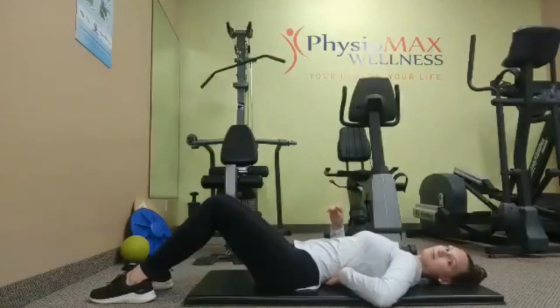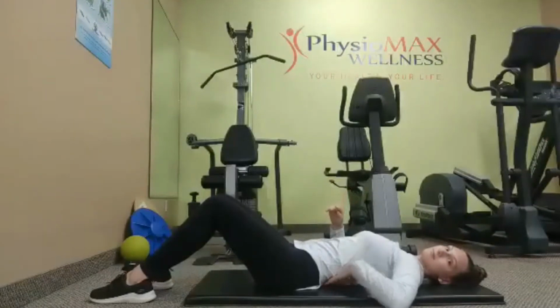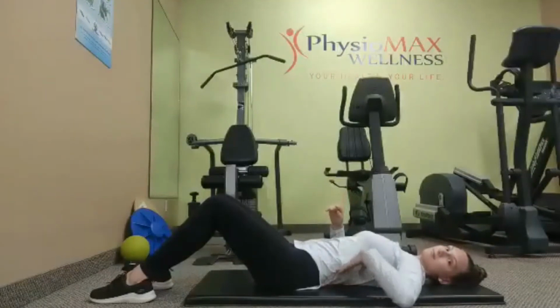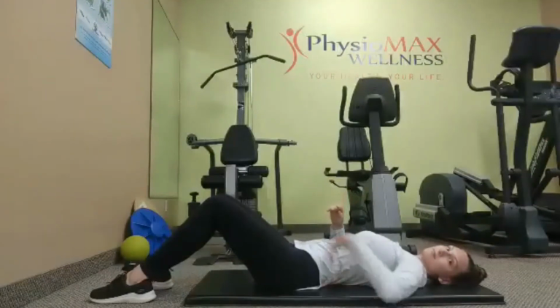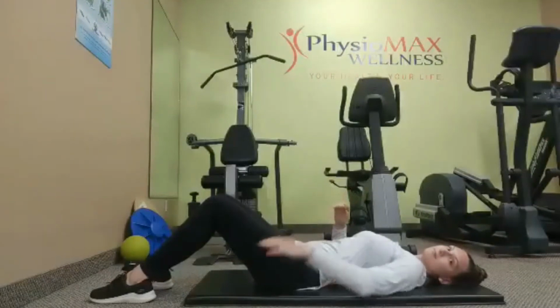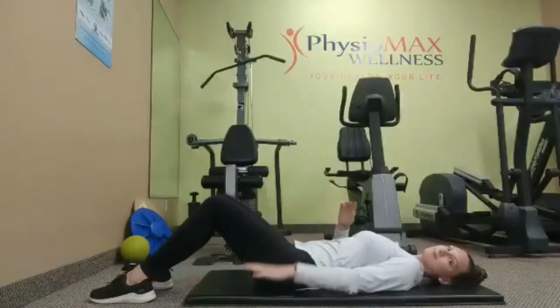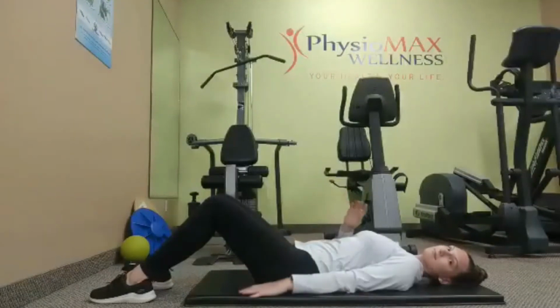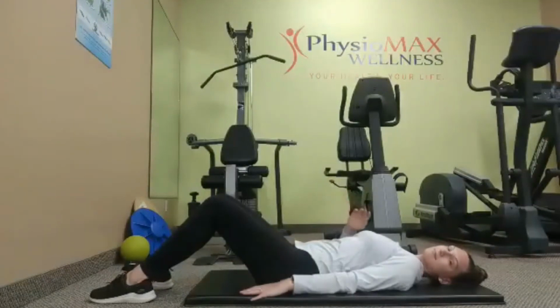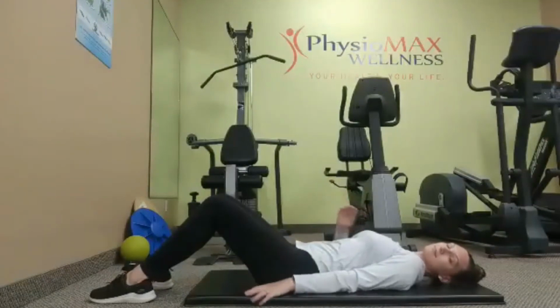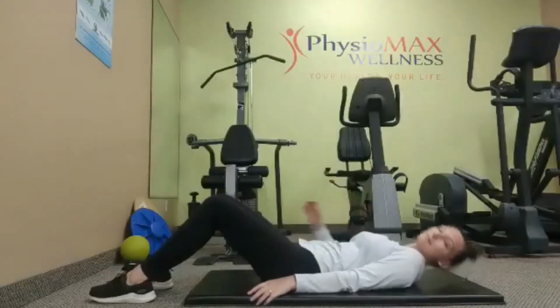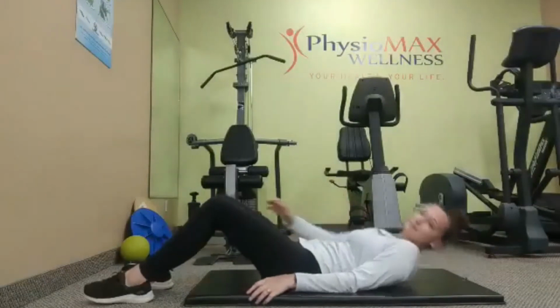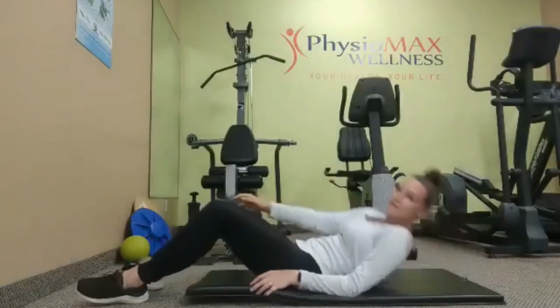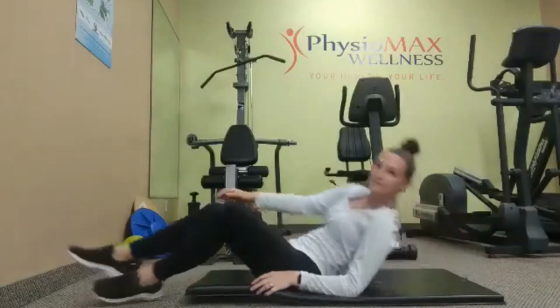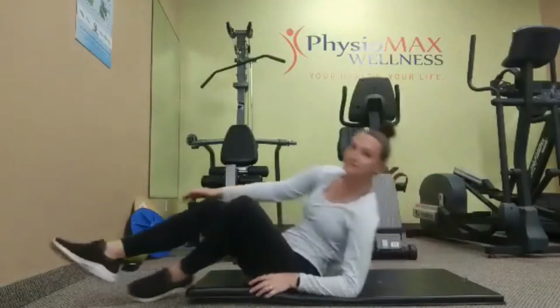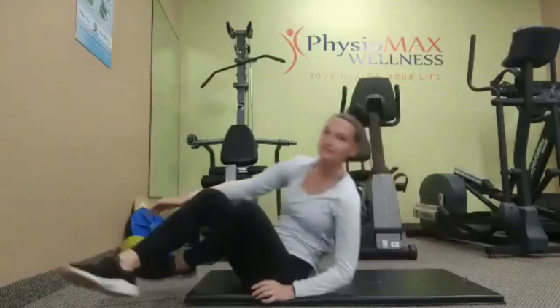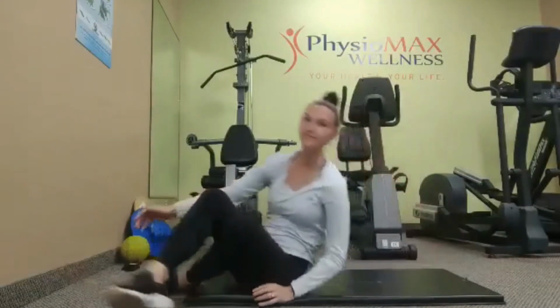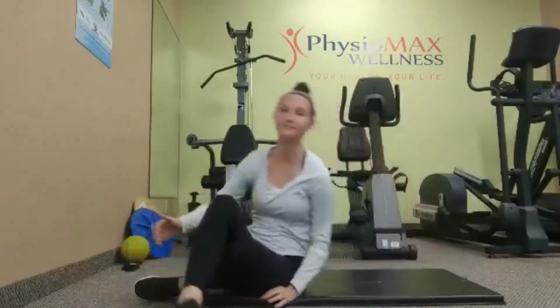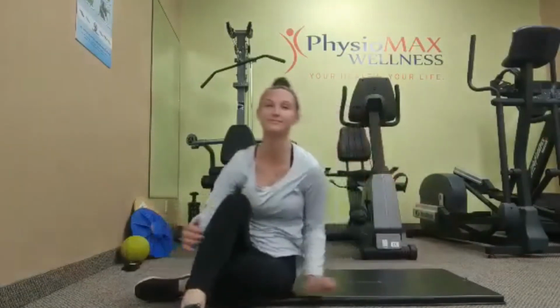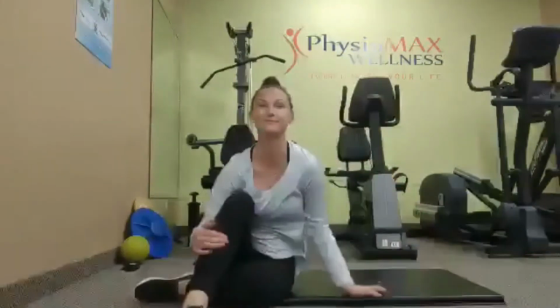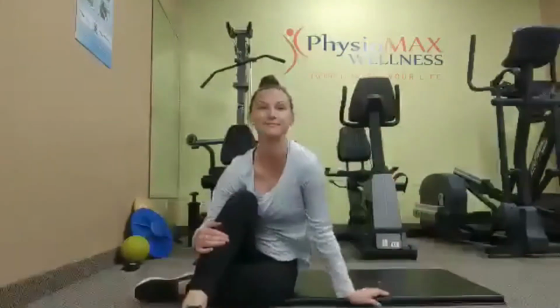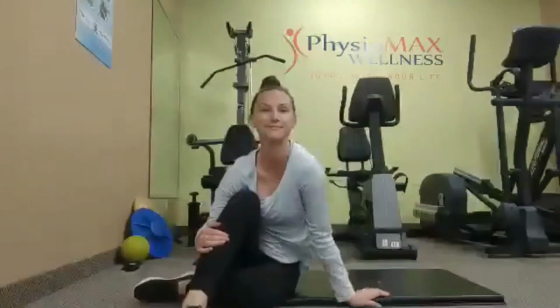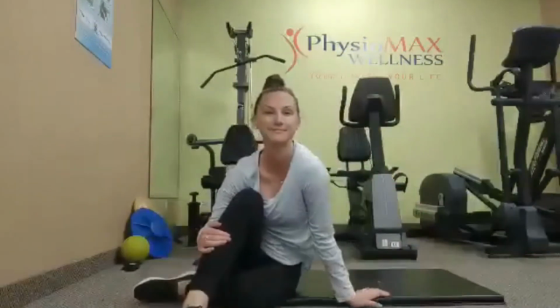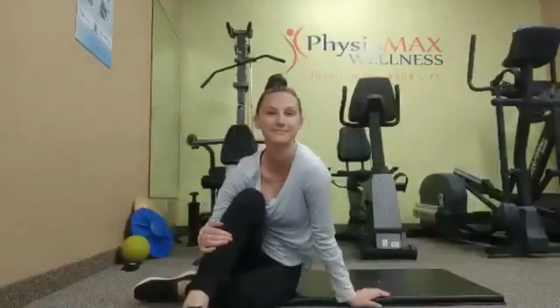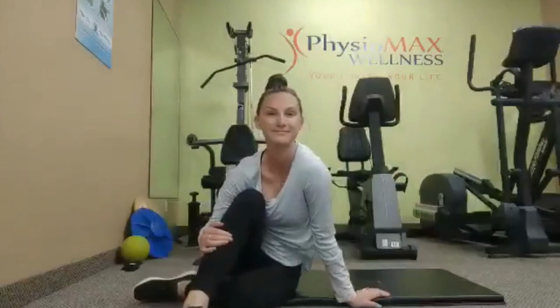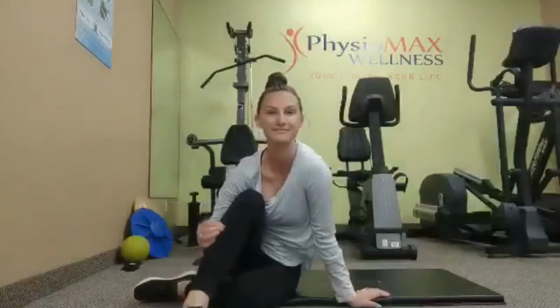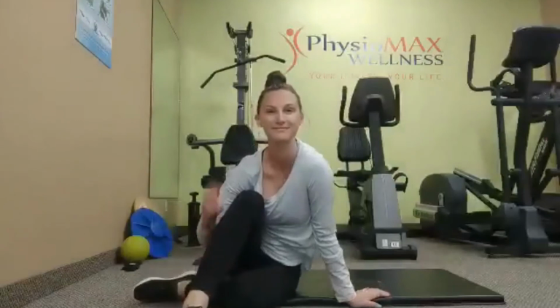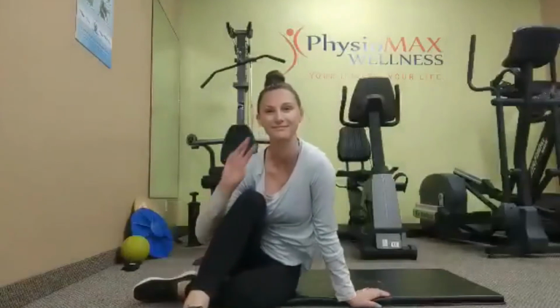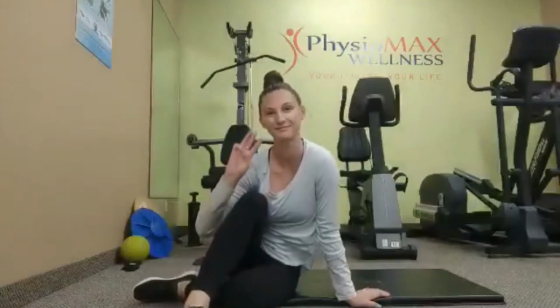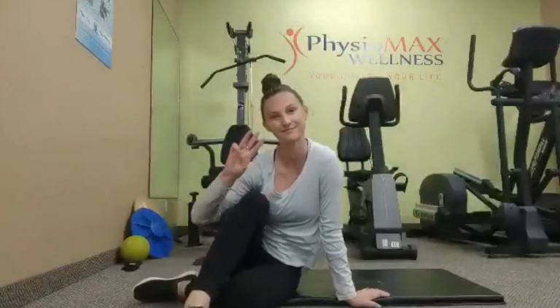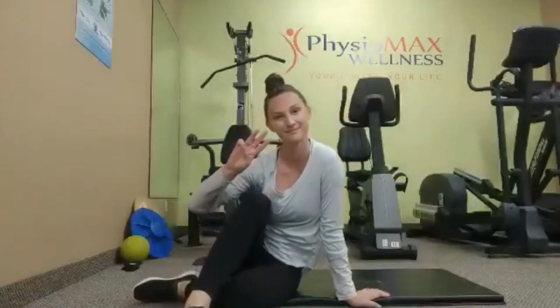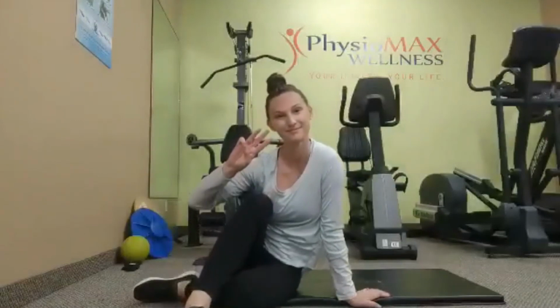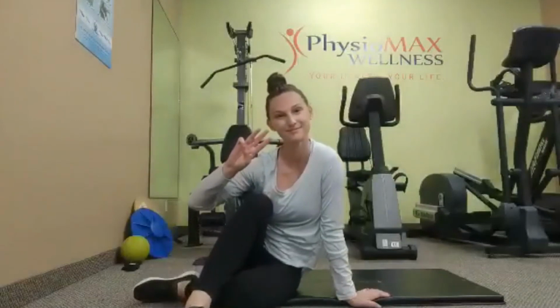We're going to do this three times in one set and try and complete this exercise three times a day.